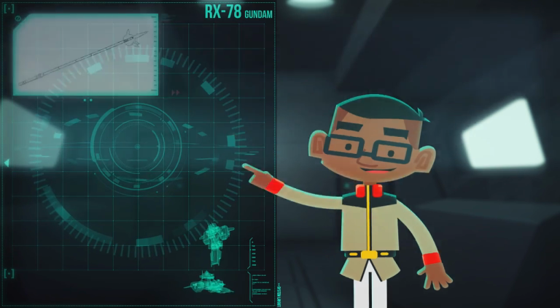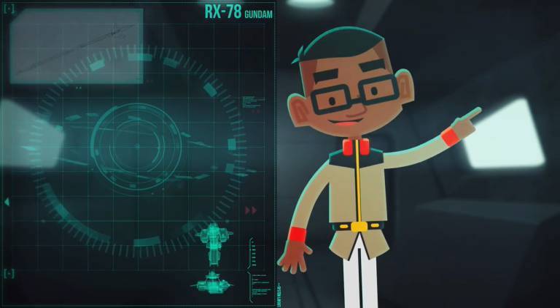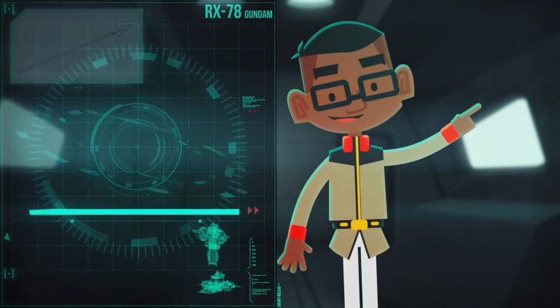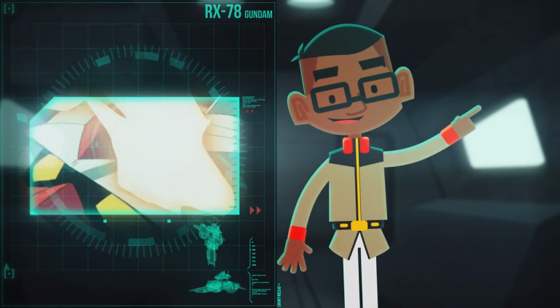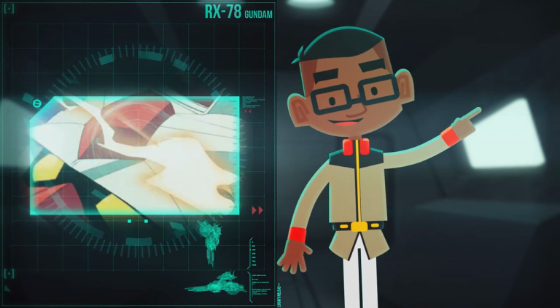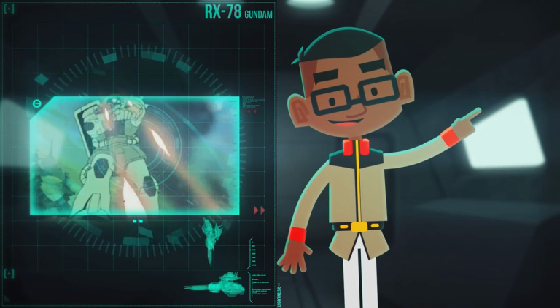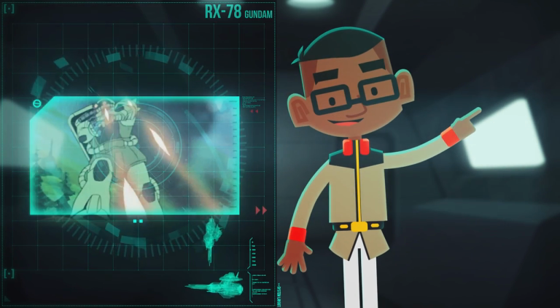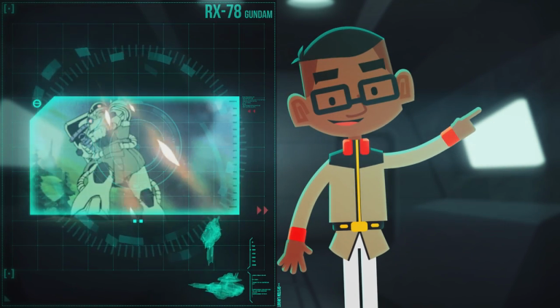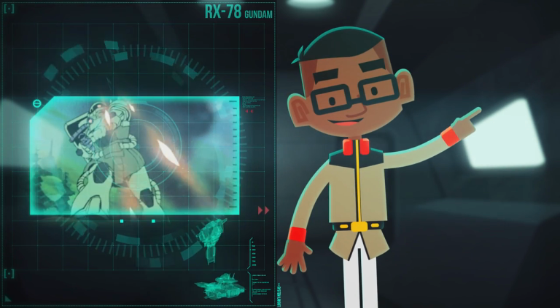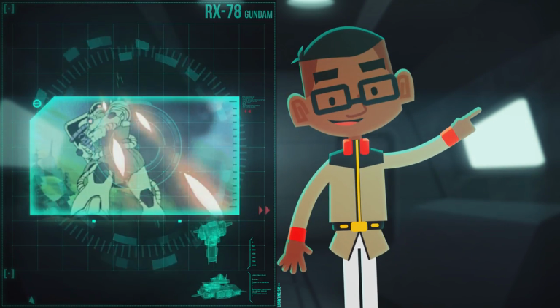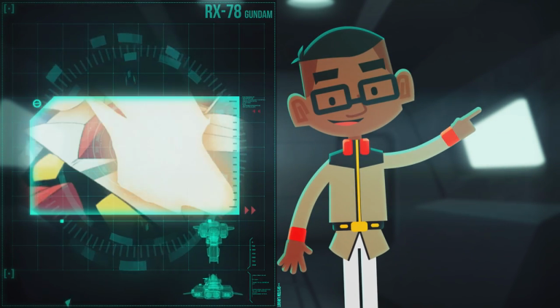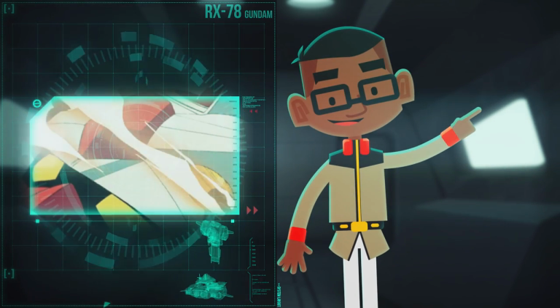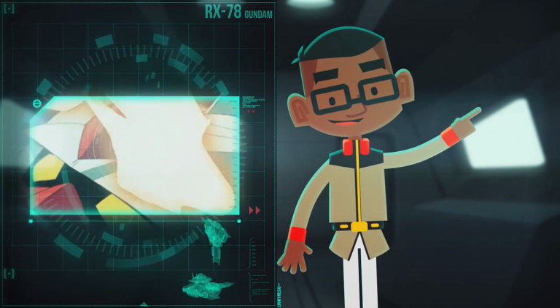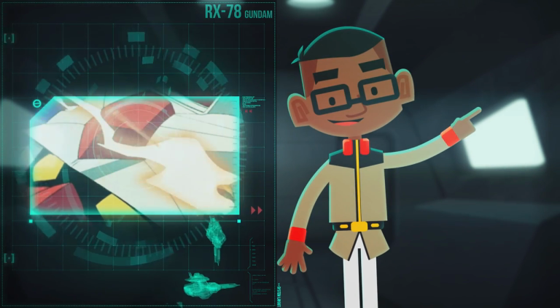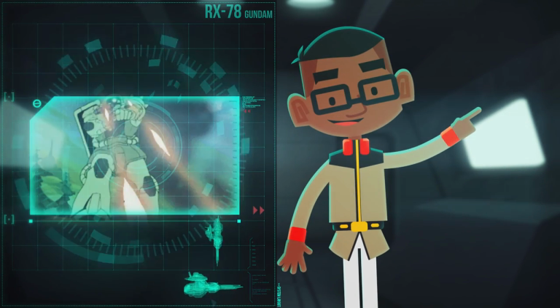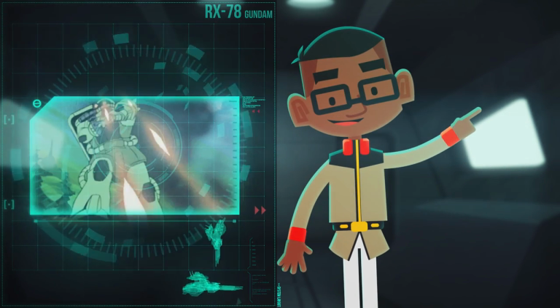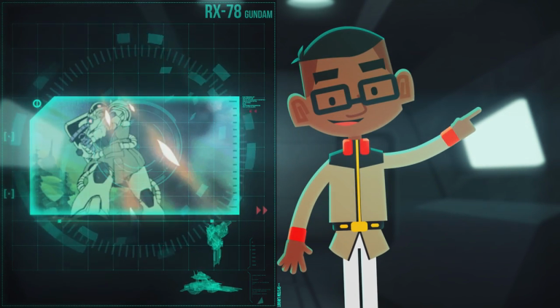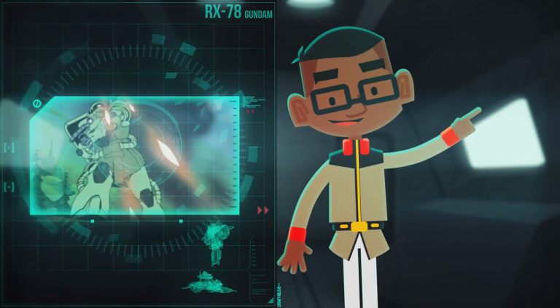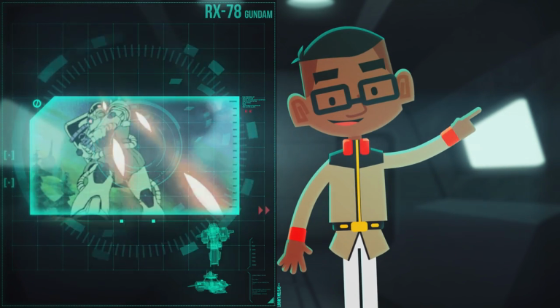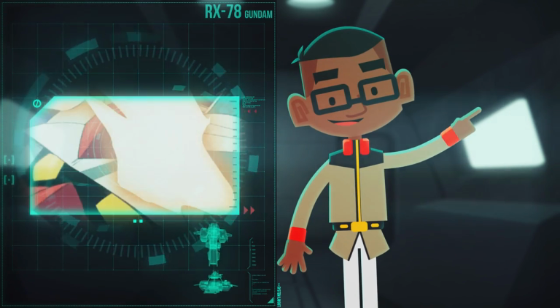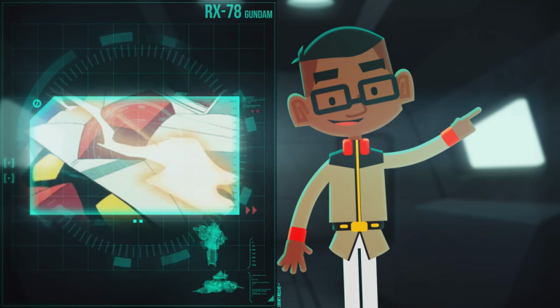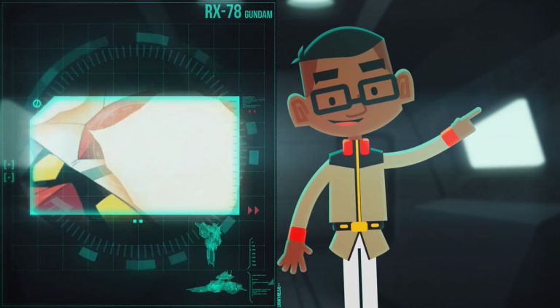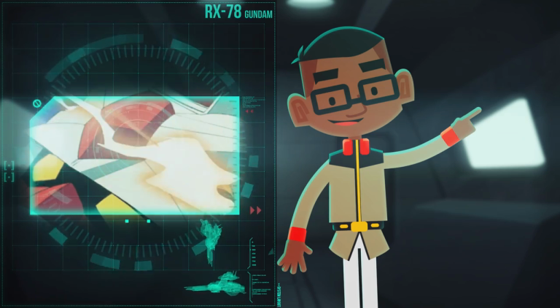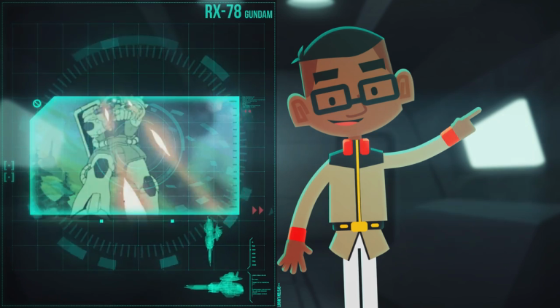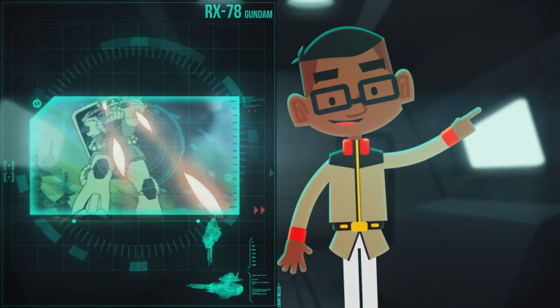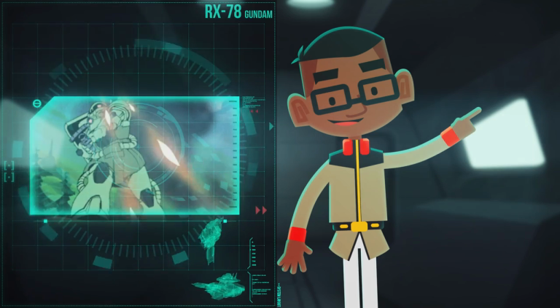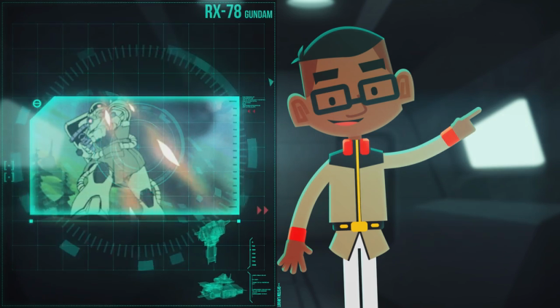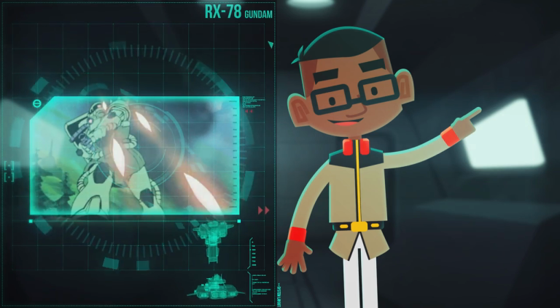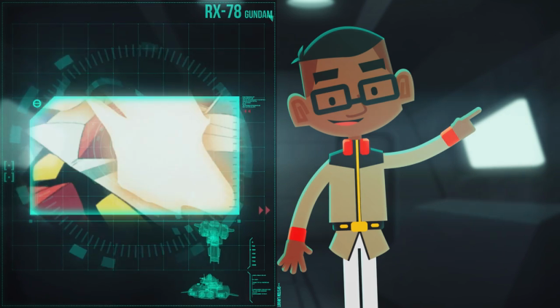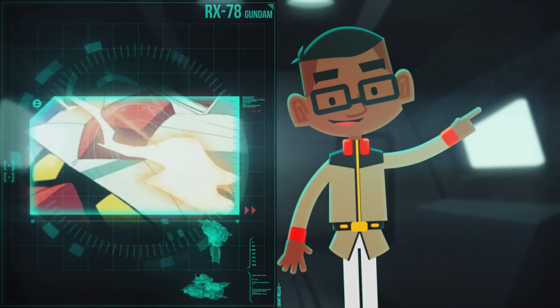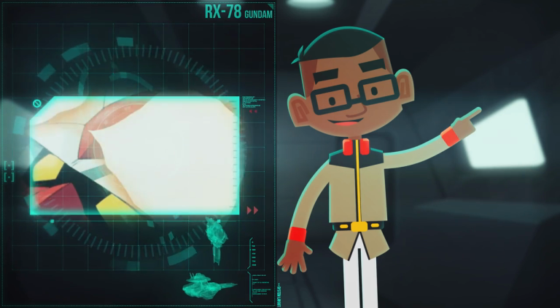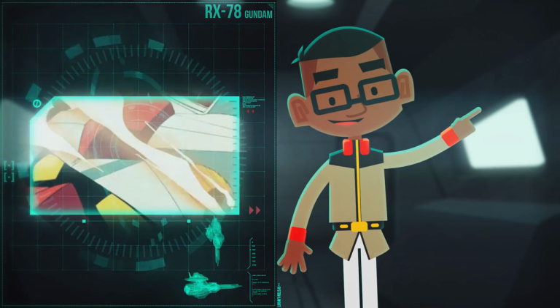Mounted on the Gundam's head unit, dual 60mm Vulcan cannons could double as anti-aircraft defense, as well as additional sub-weapons.